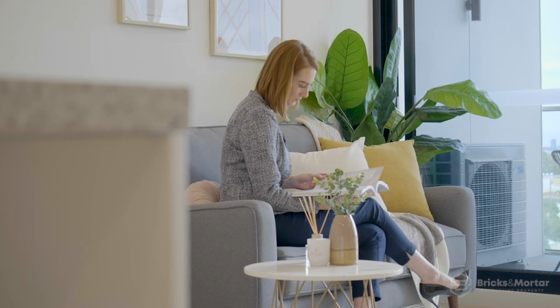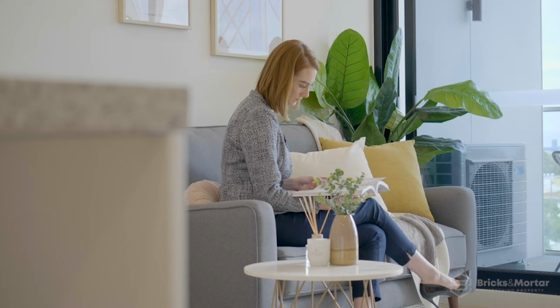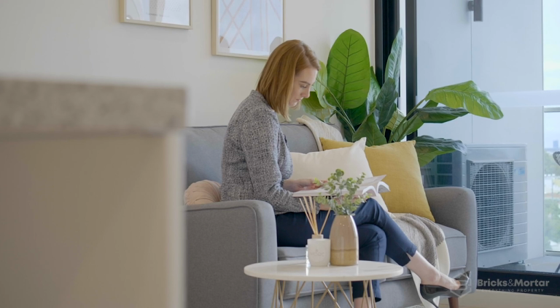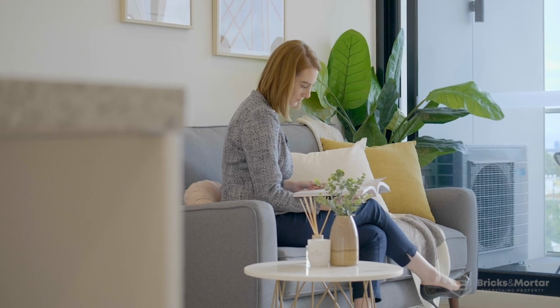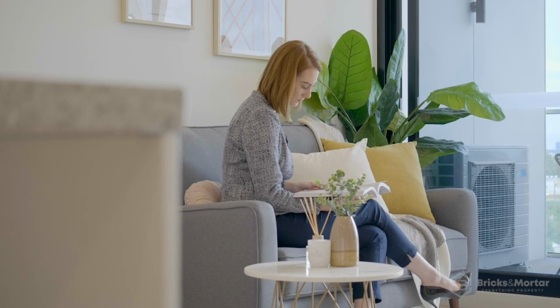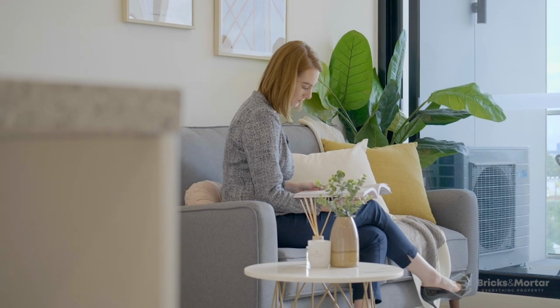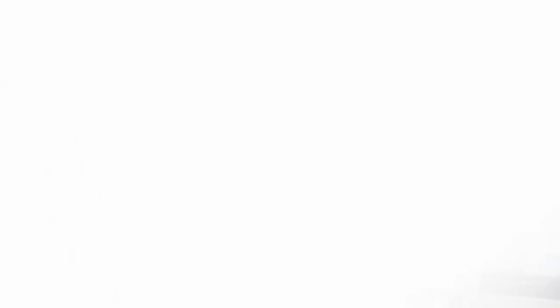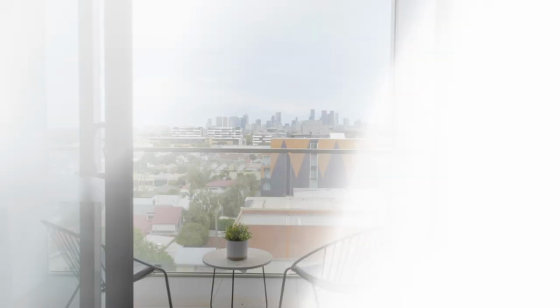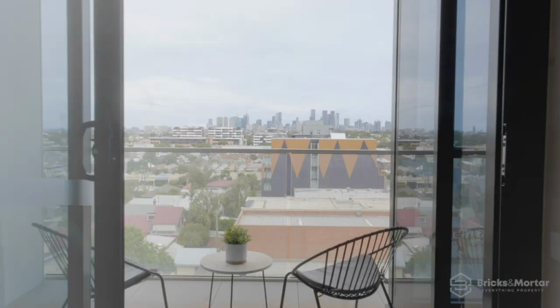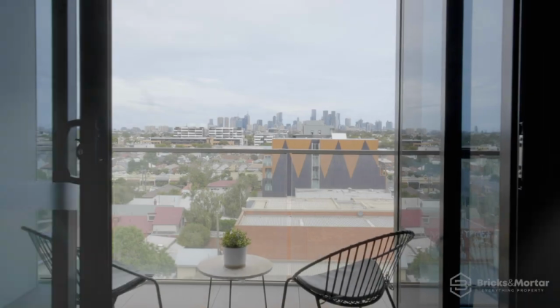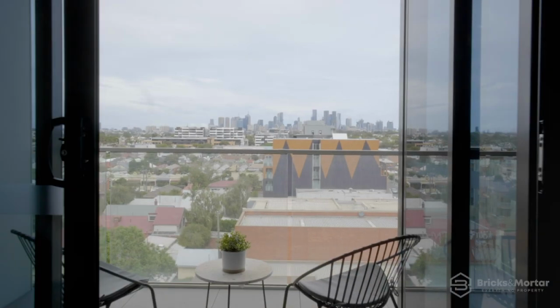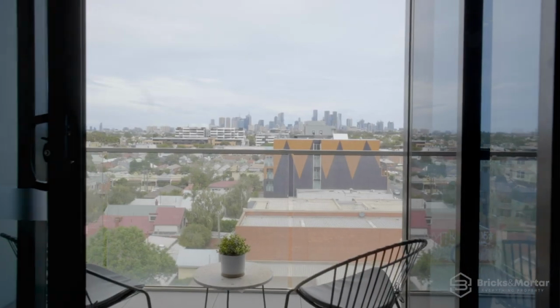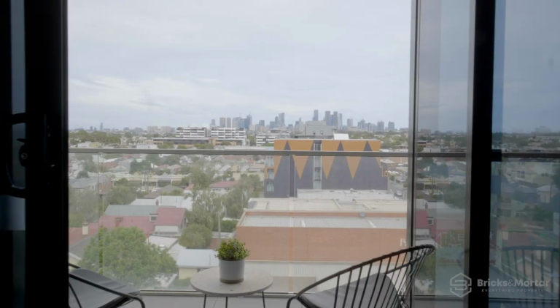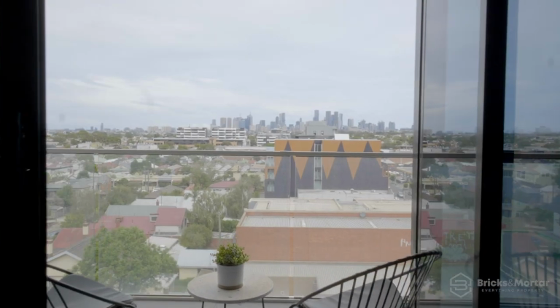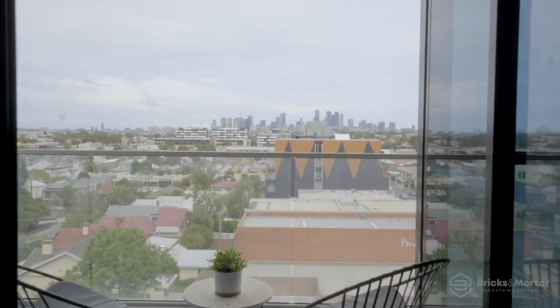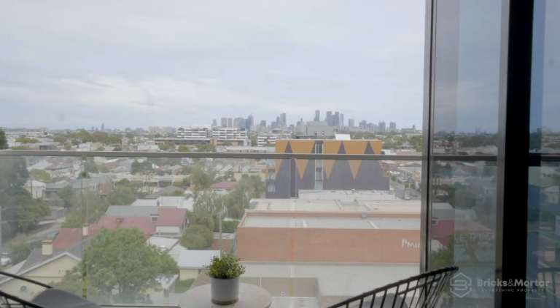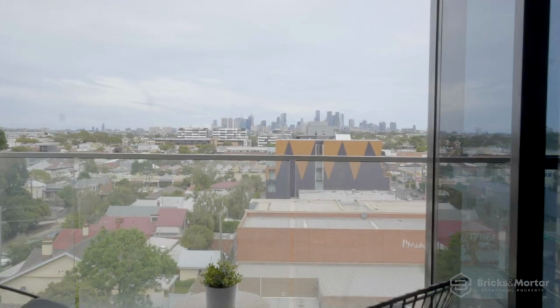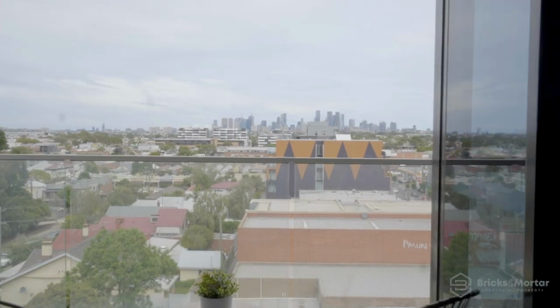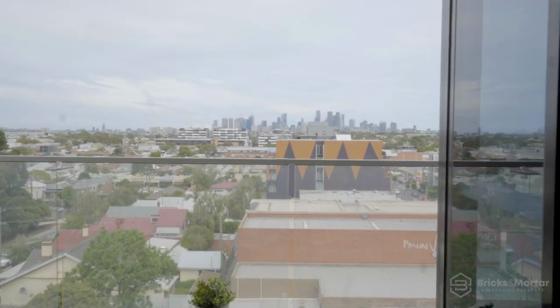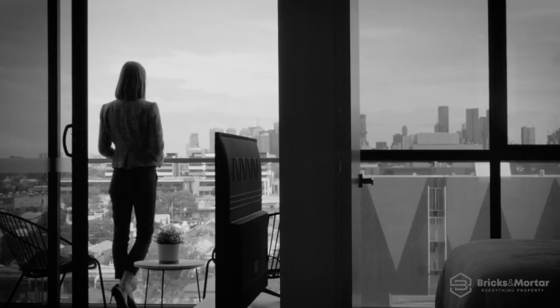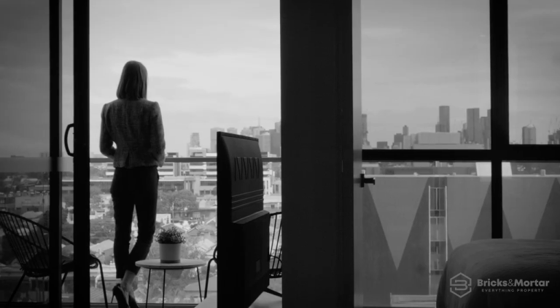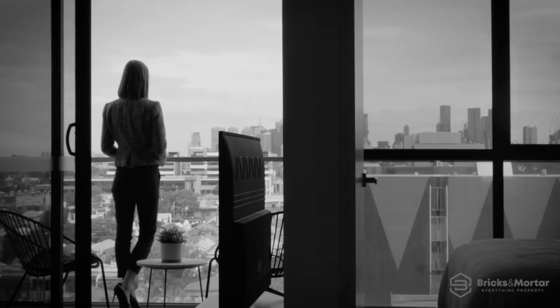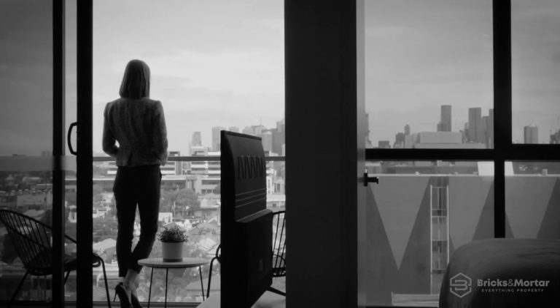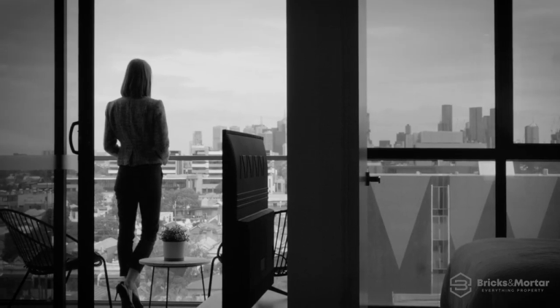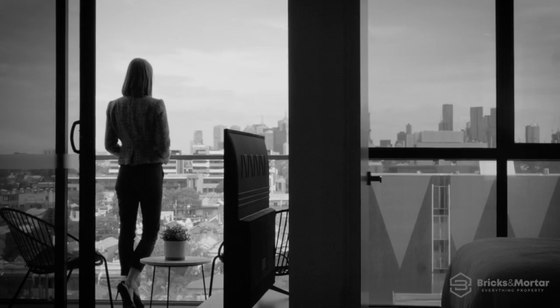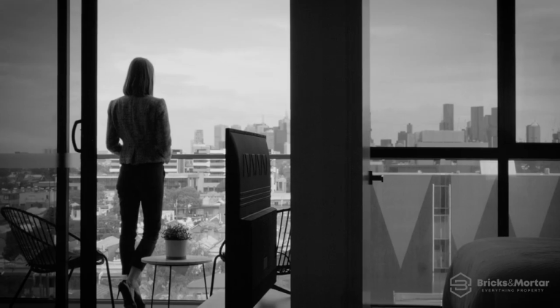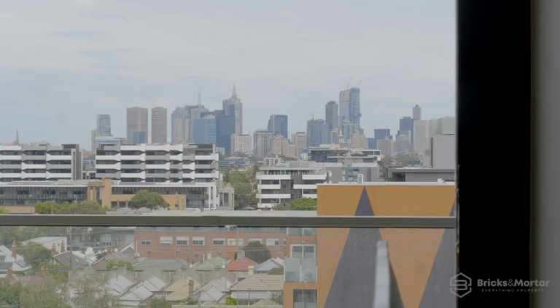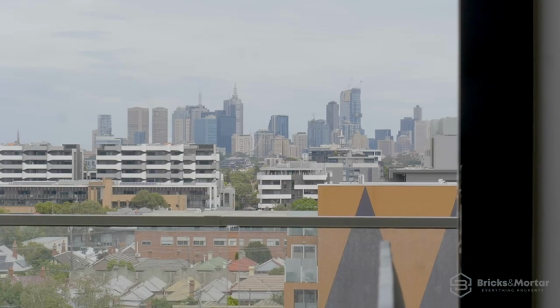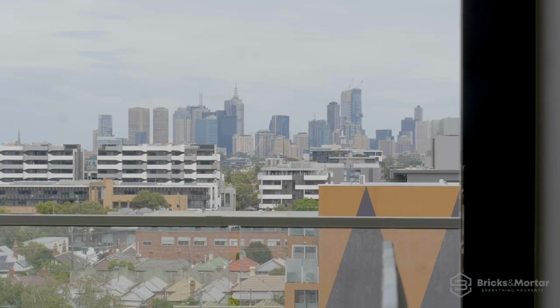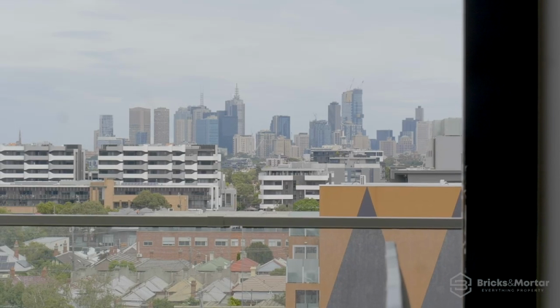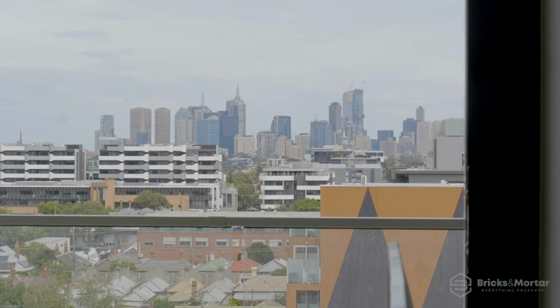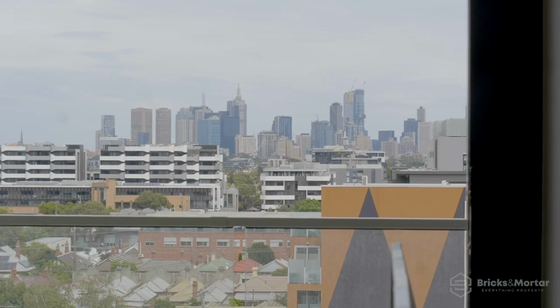Free-flowing, open-plan kitchen living areas lead to balconies with priceless views of Melbourne CBD and surrounds.